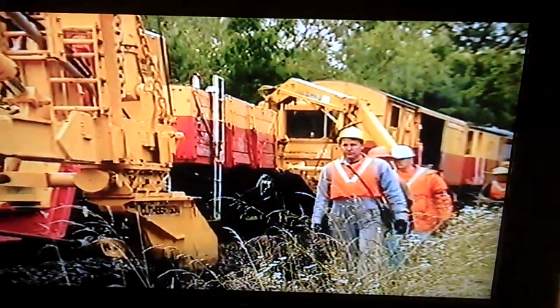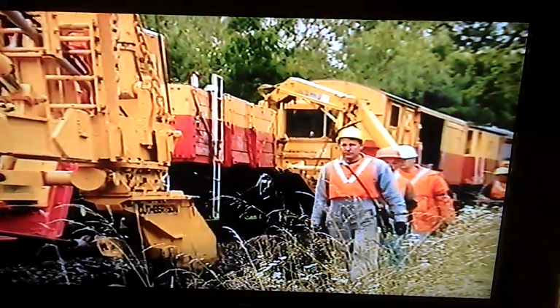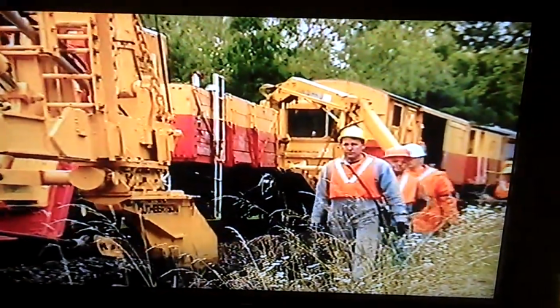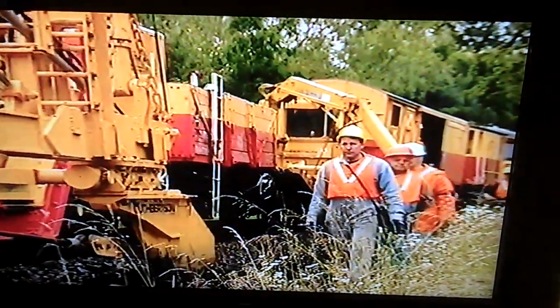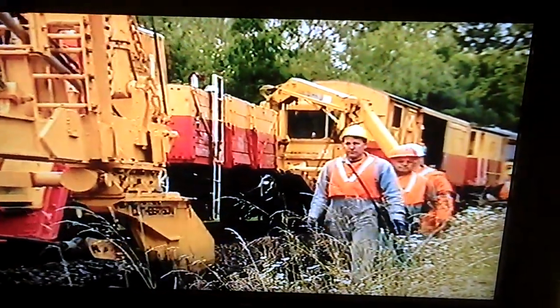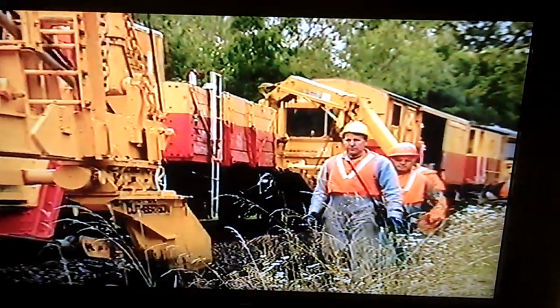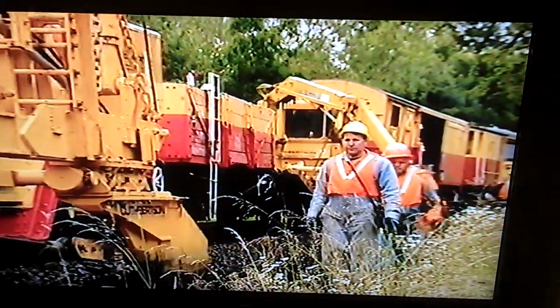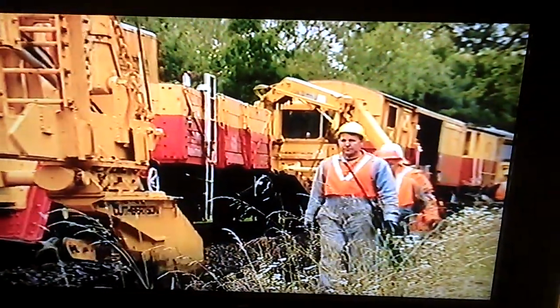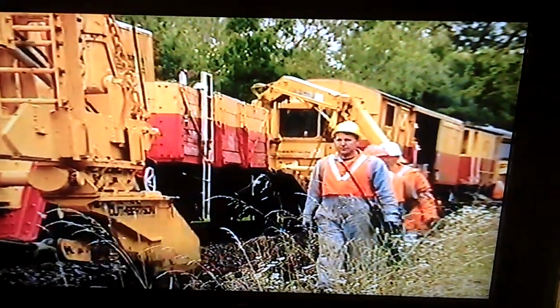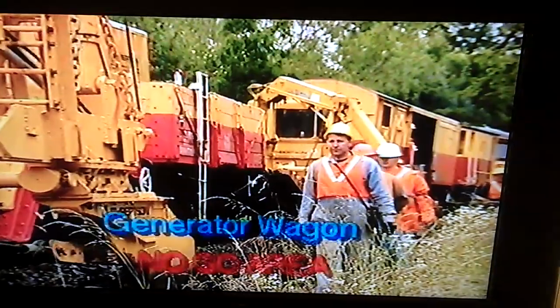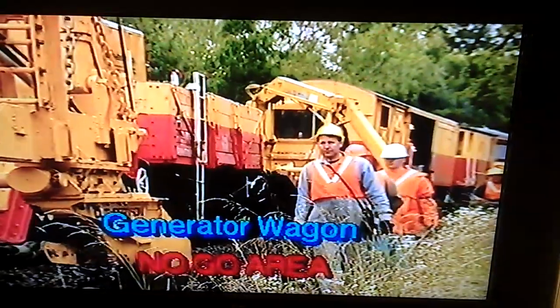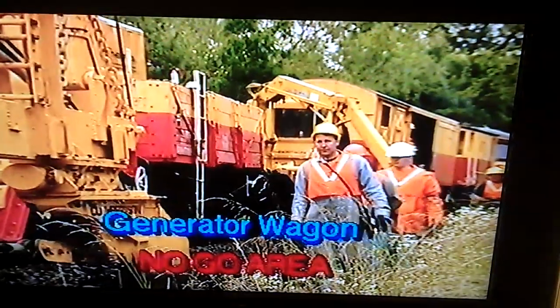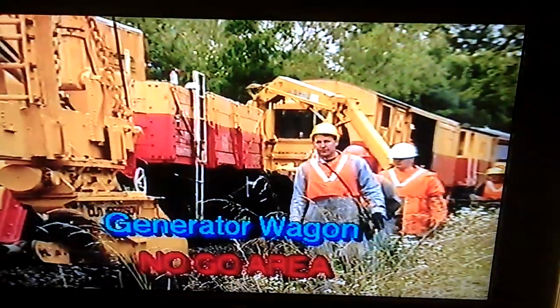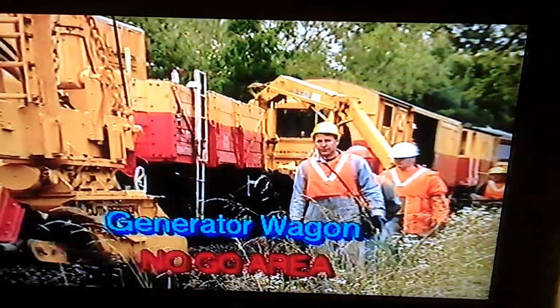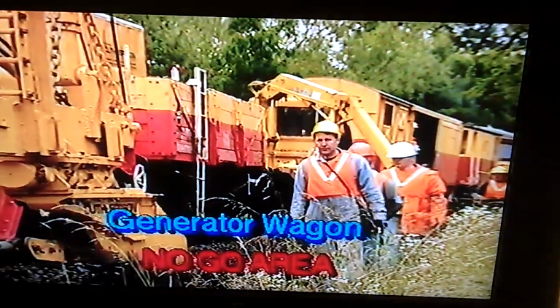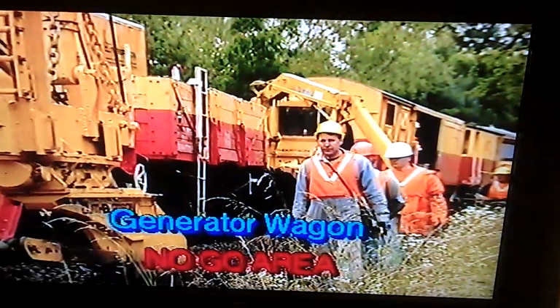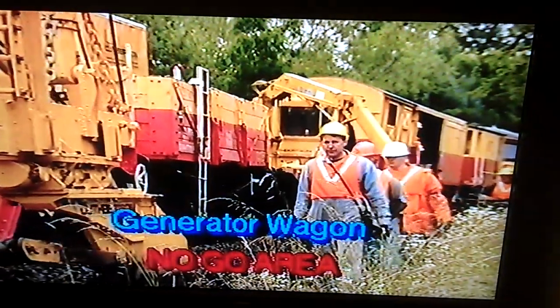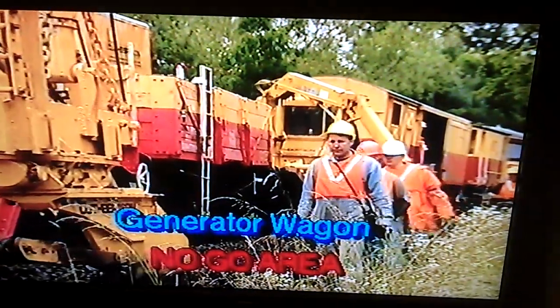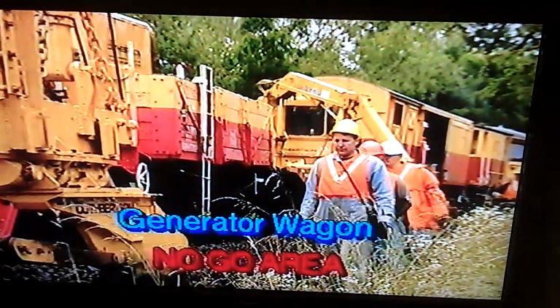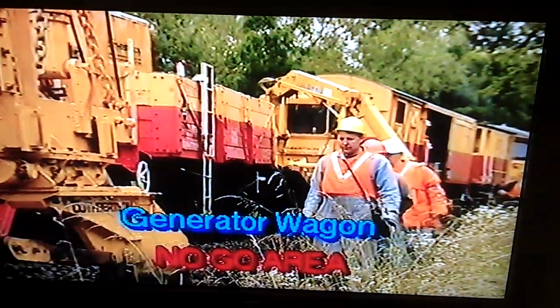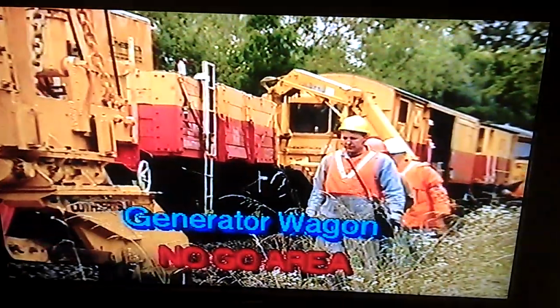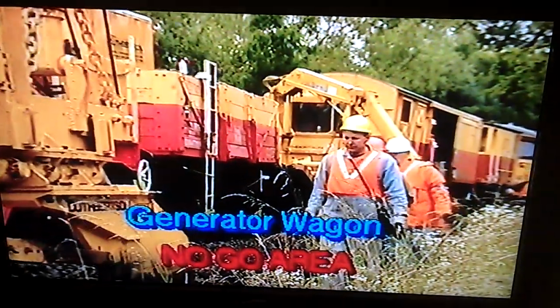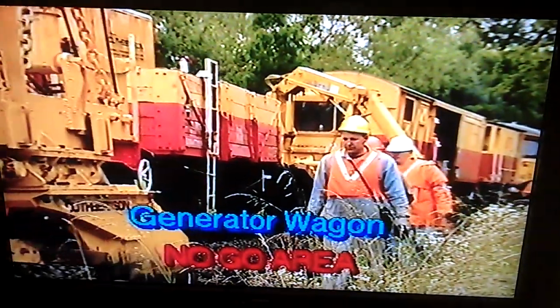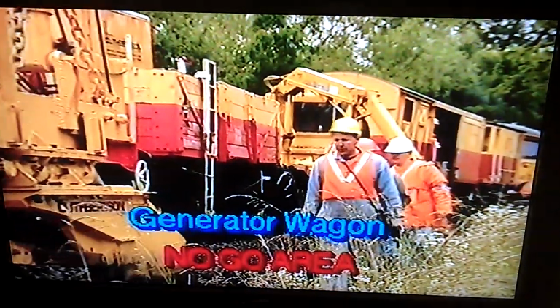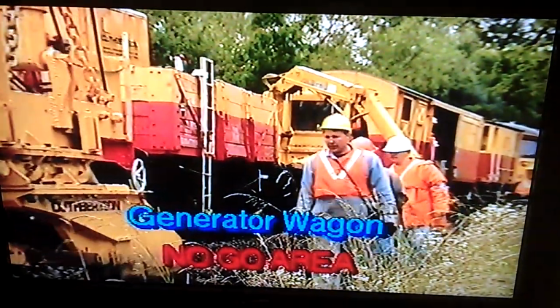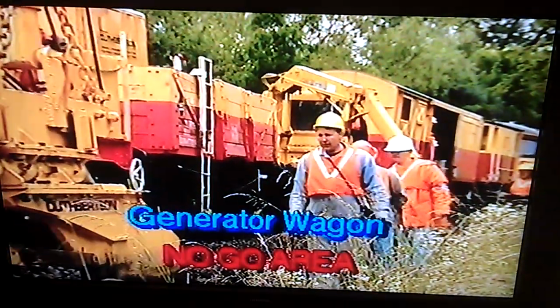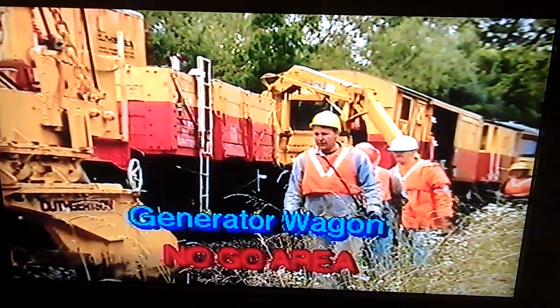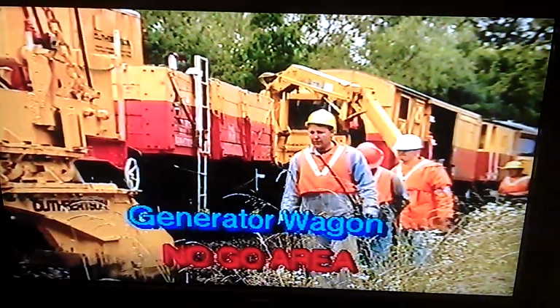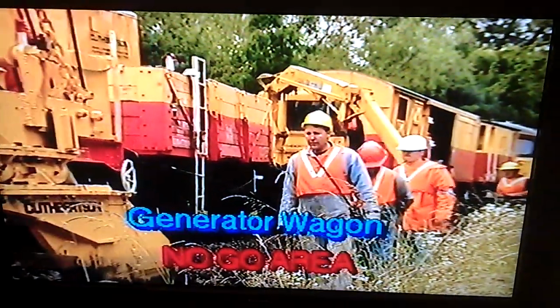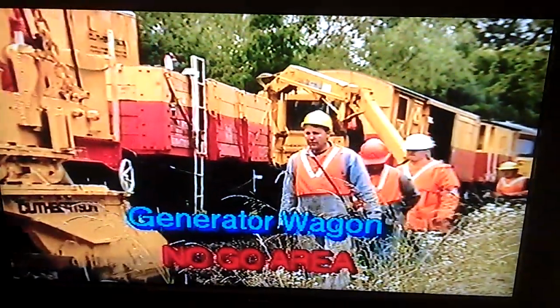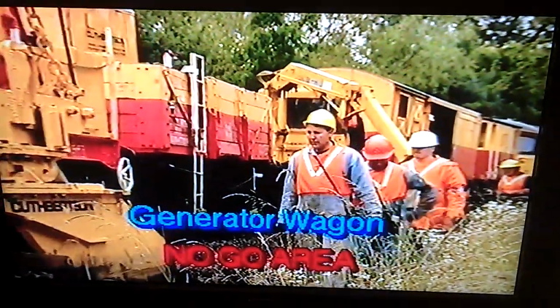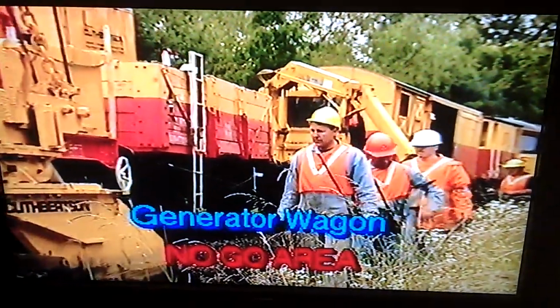Following on is the generator wagon. This is a no-go area.